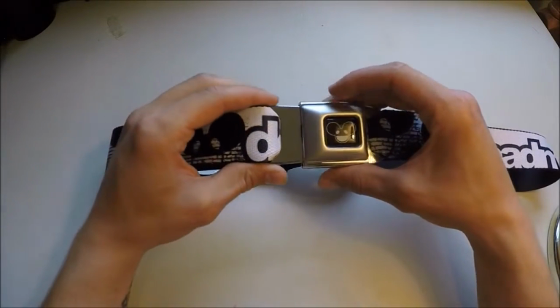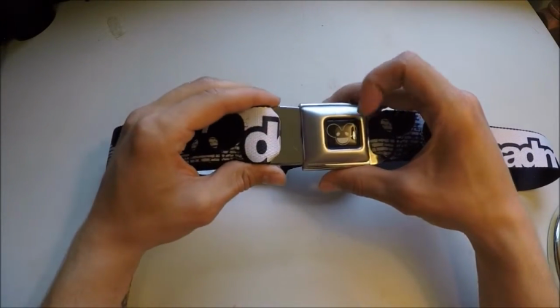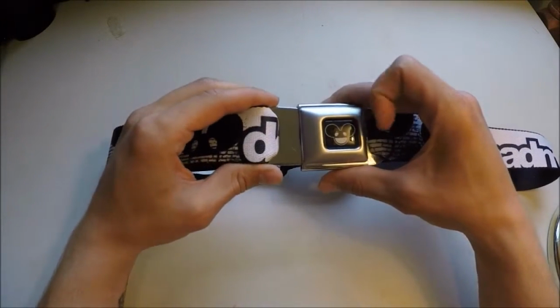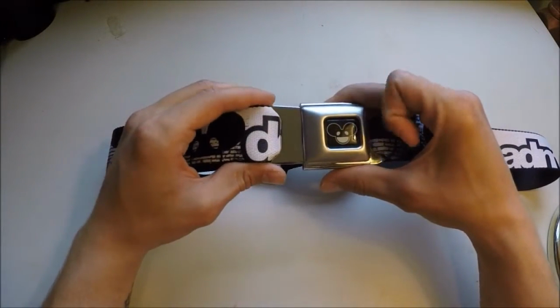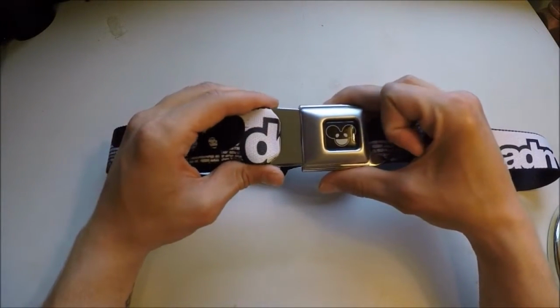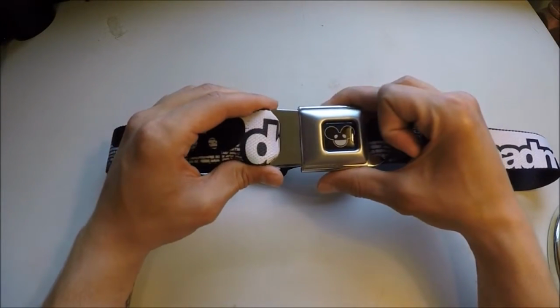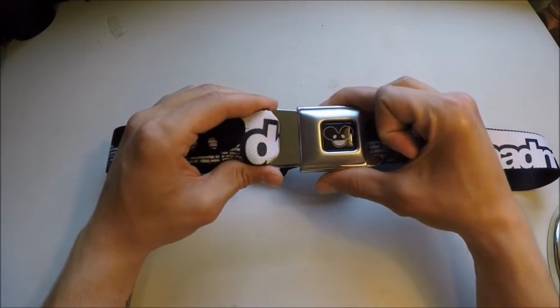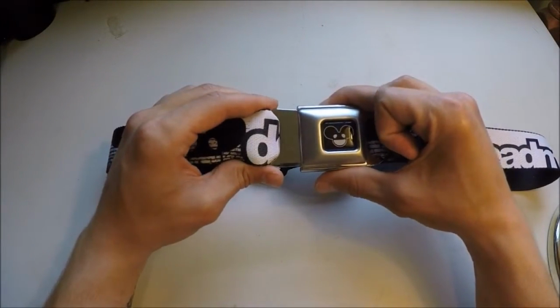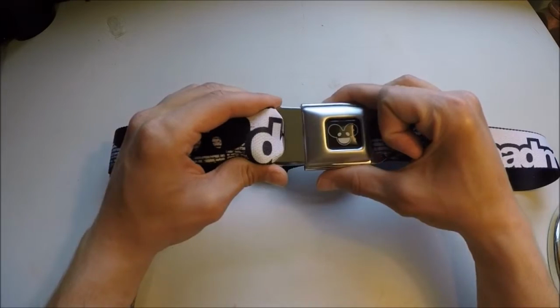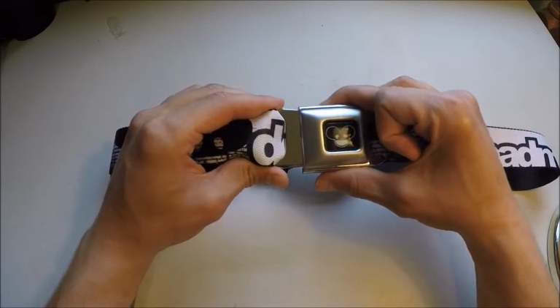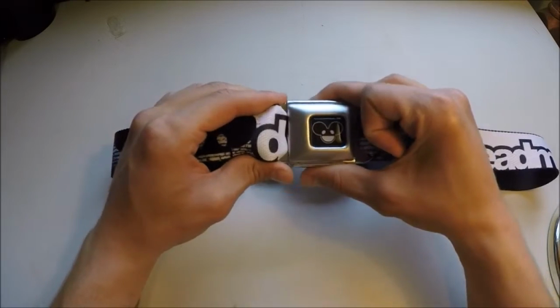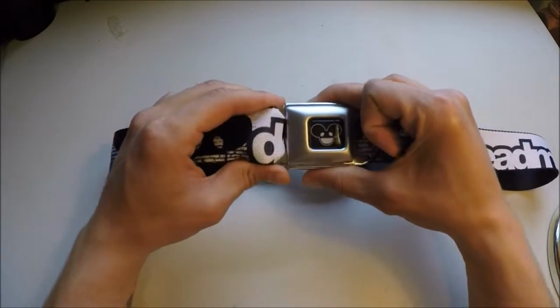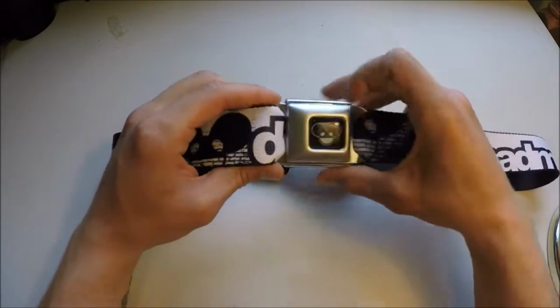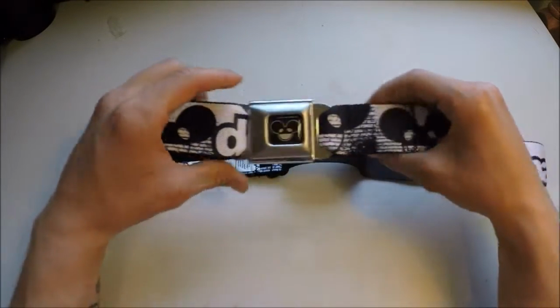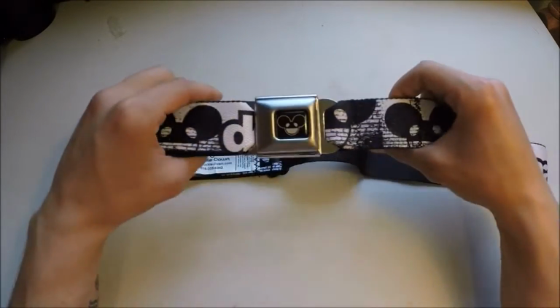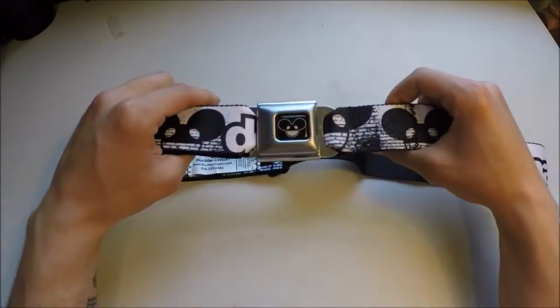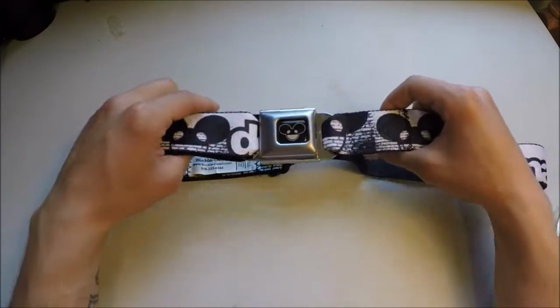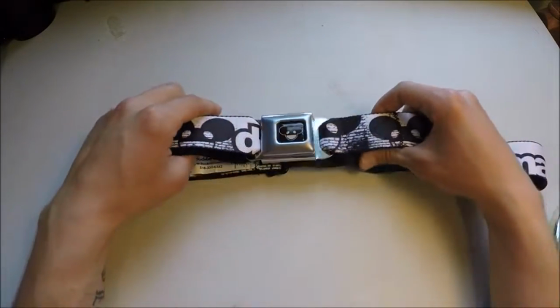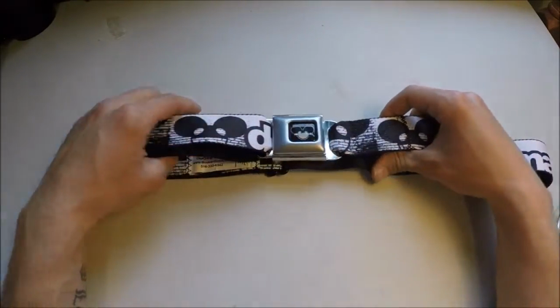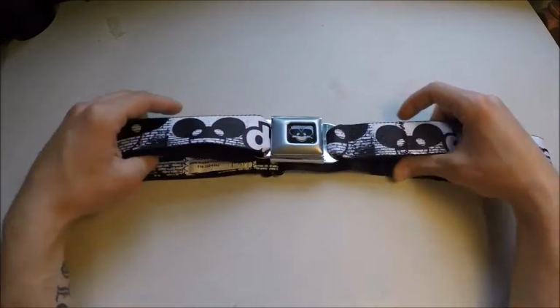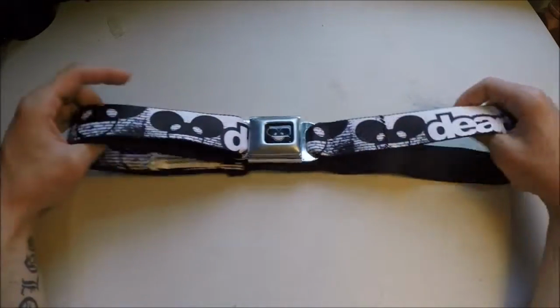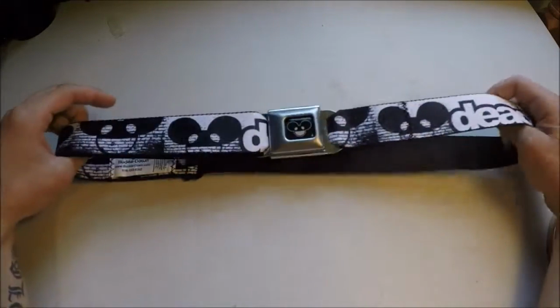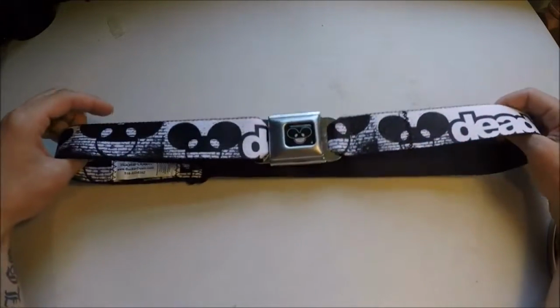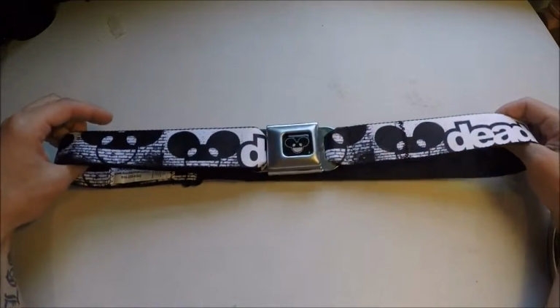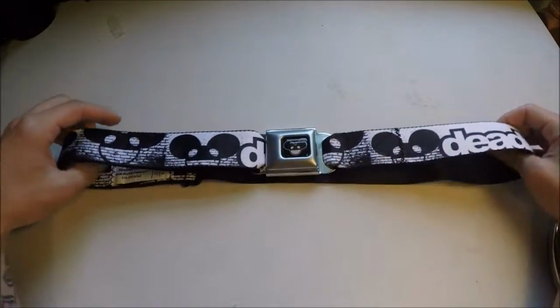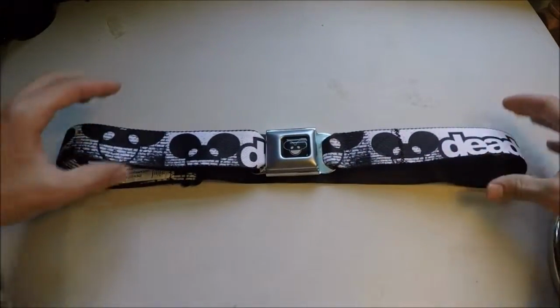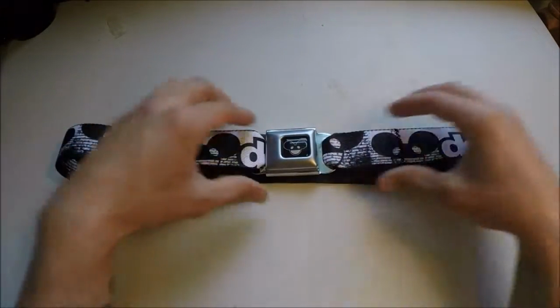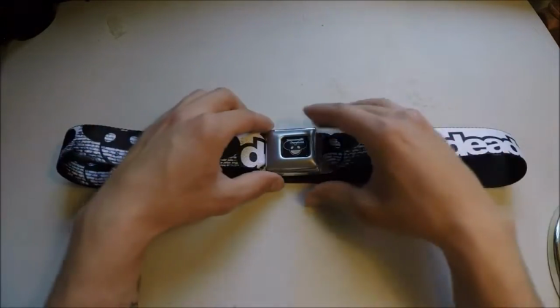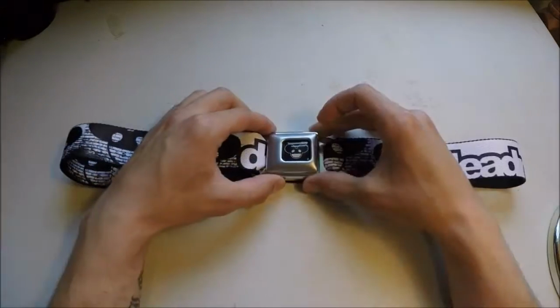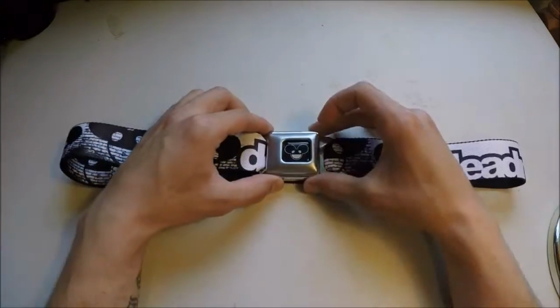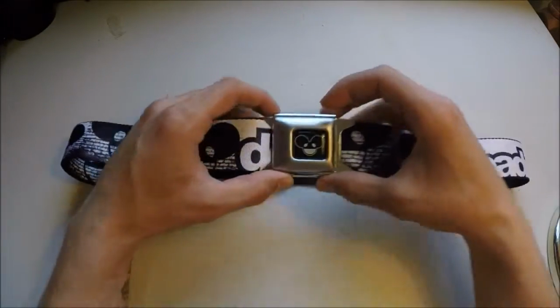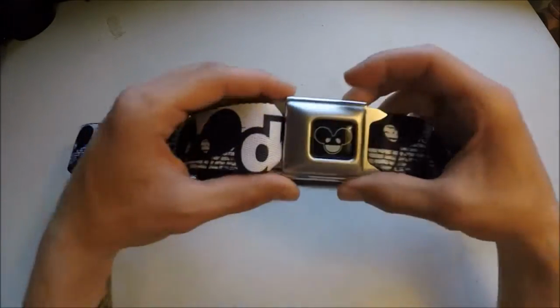These are fairly easy to find on eBay. All I did was search 'Deadmost seatbelt belt' and came up with this.